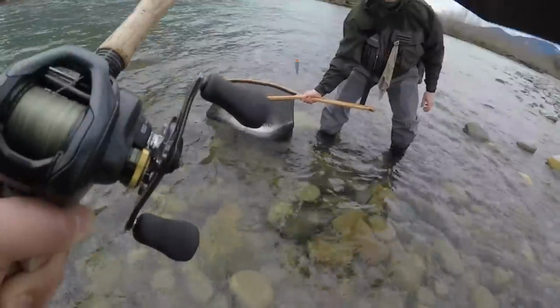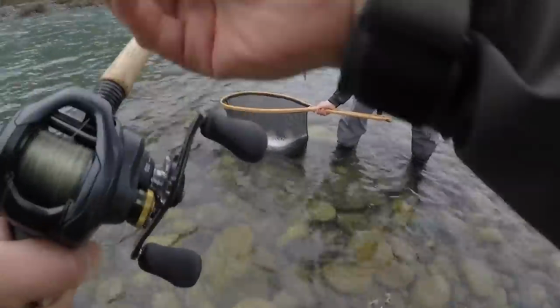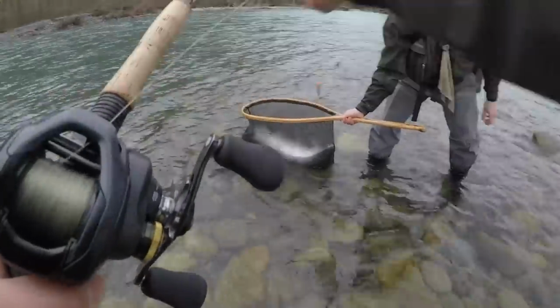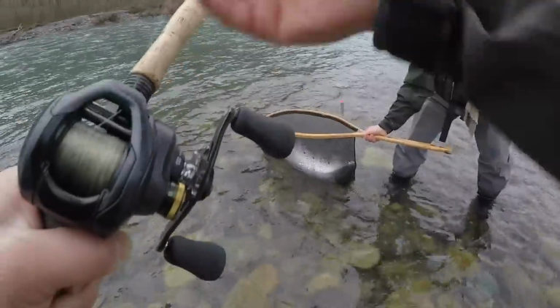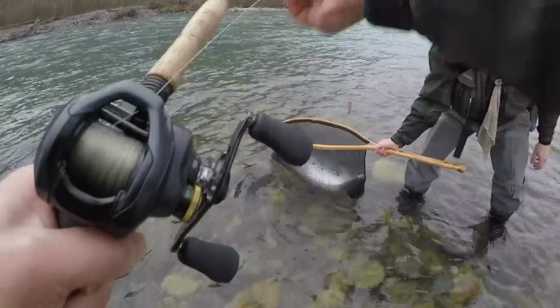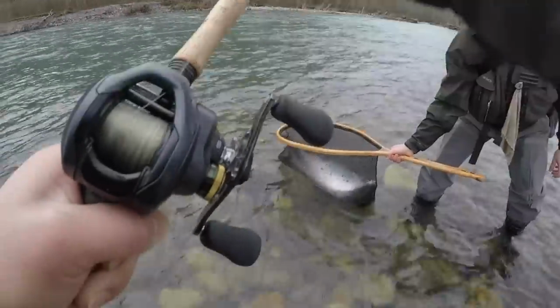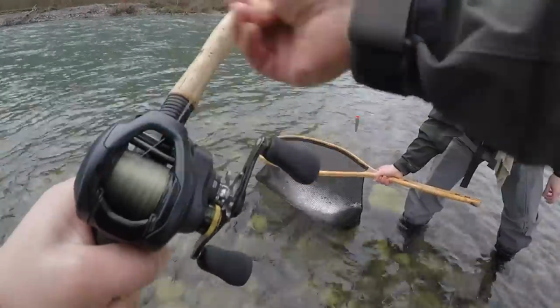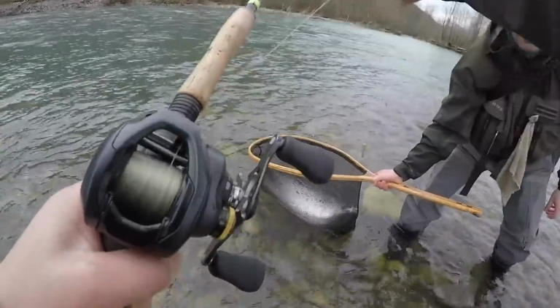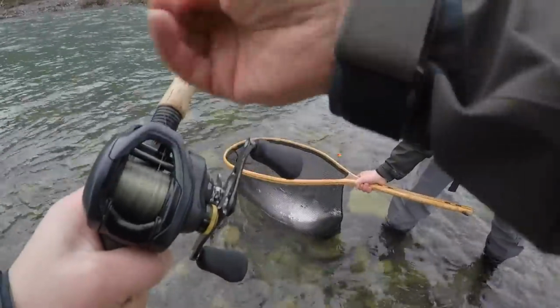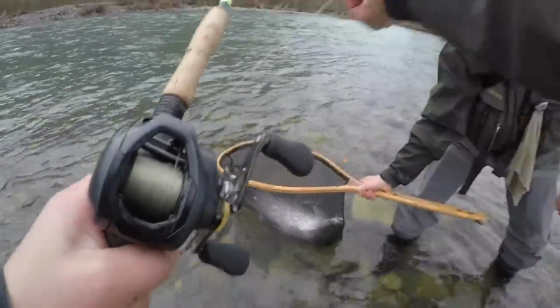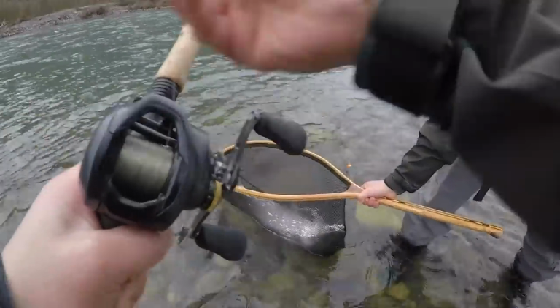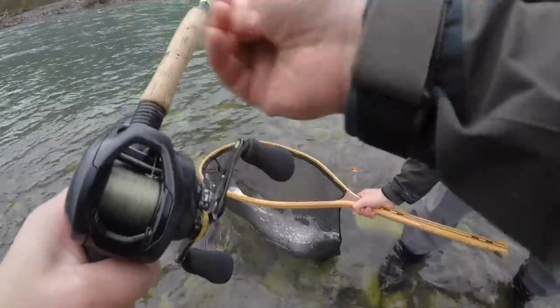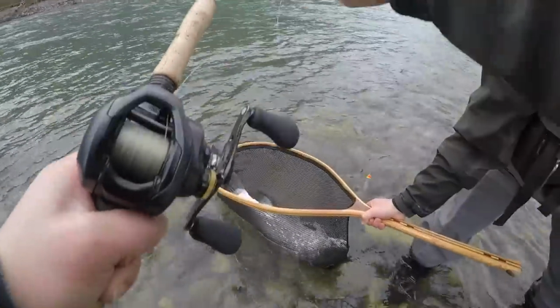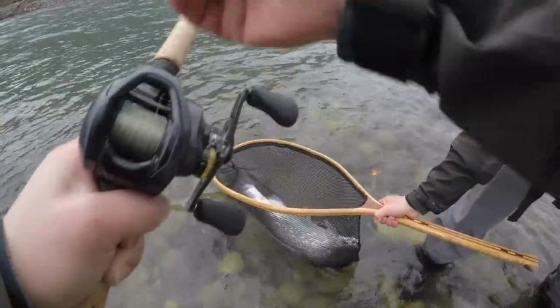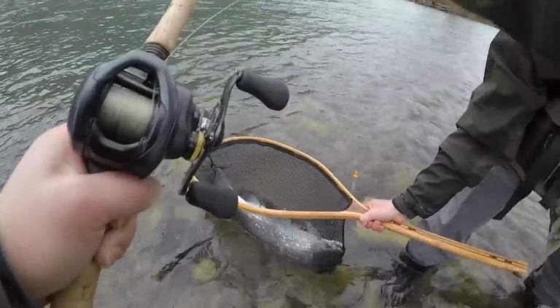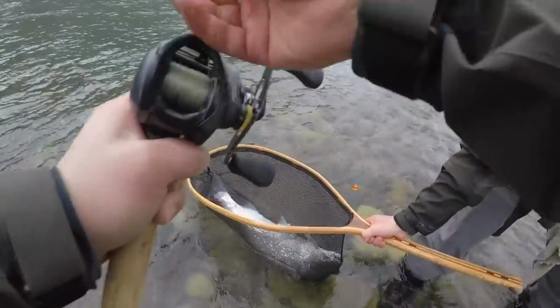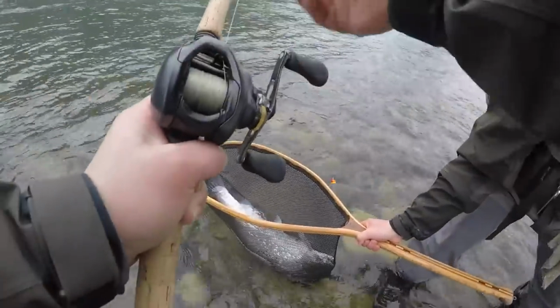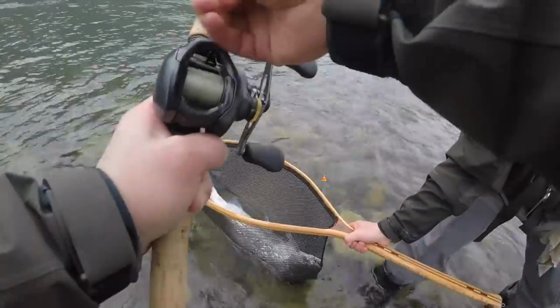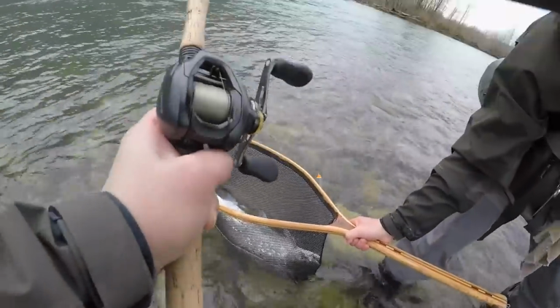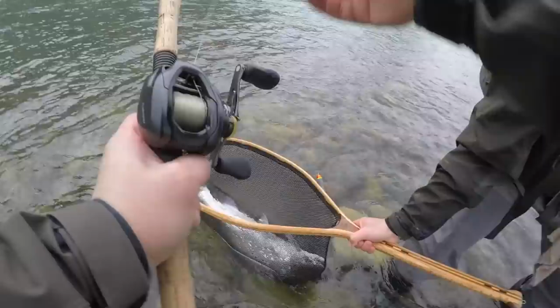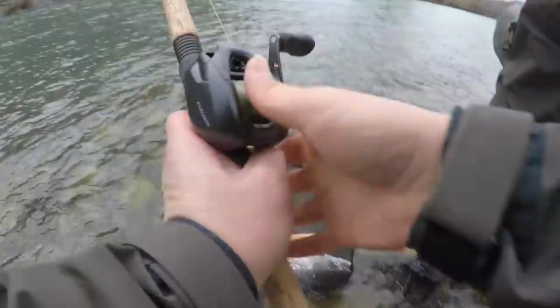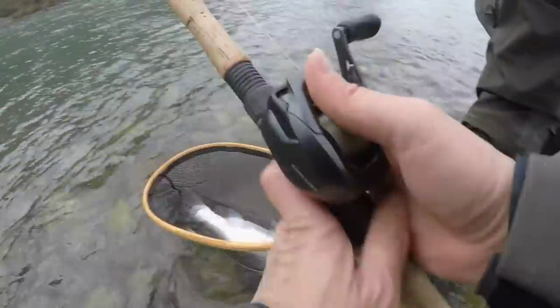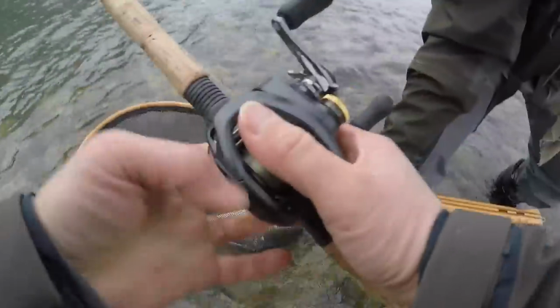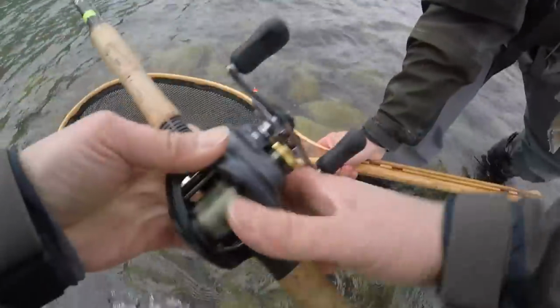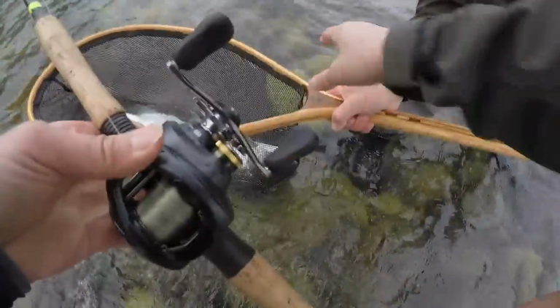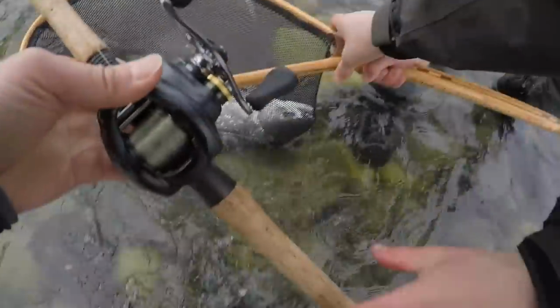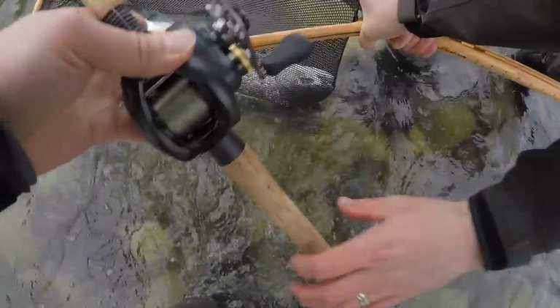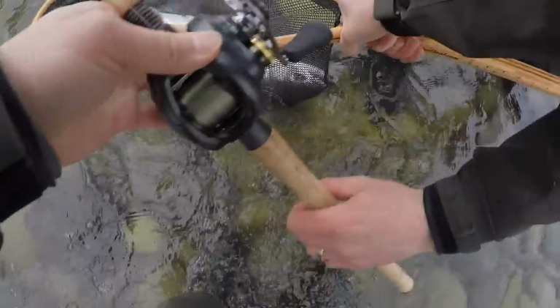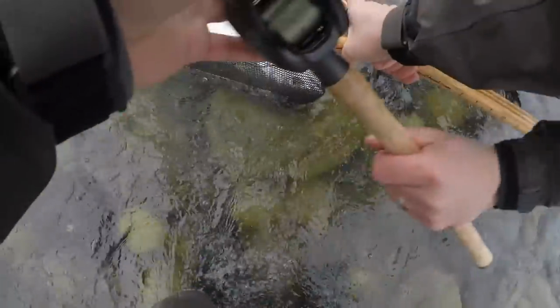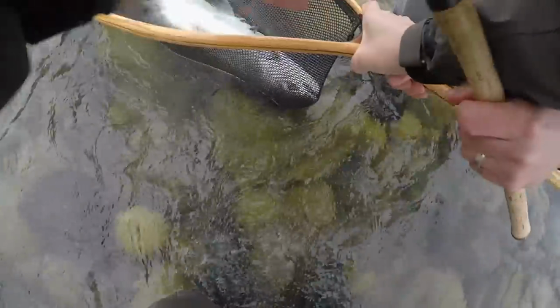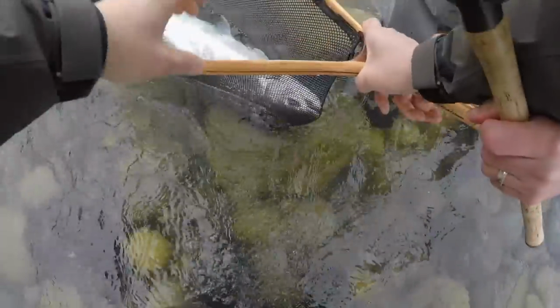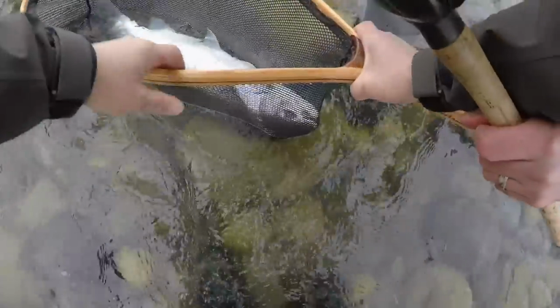Yeah, maybe. I have a camera on me. I'll get my camera out and I'll hold your rod. Nice fish, dude.